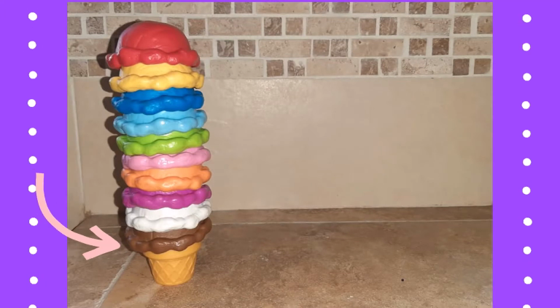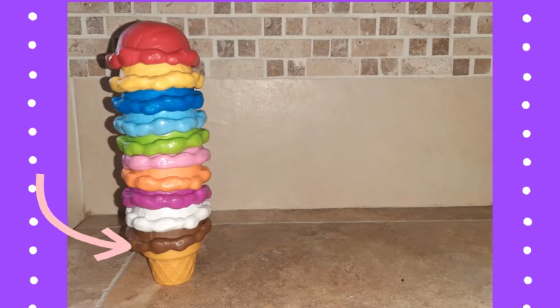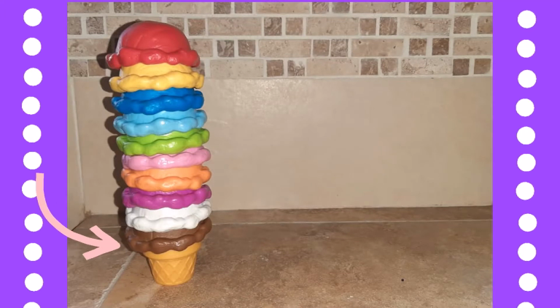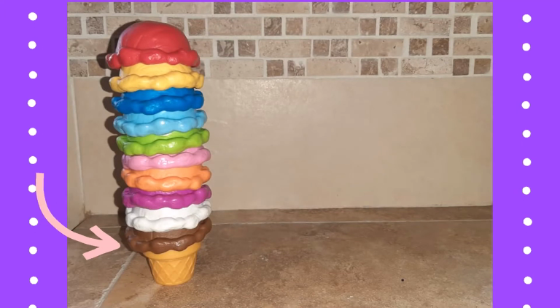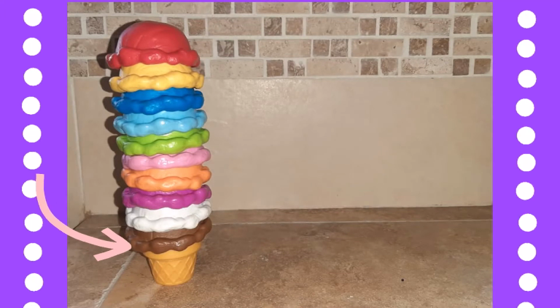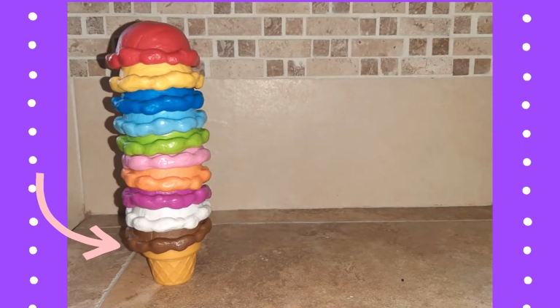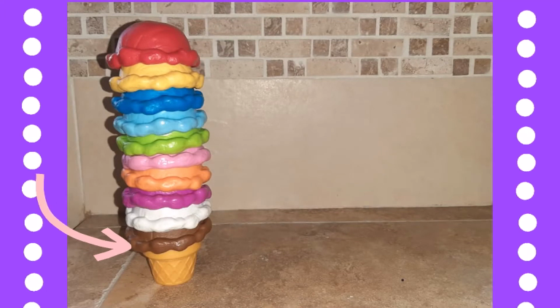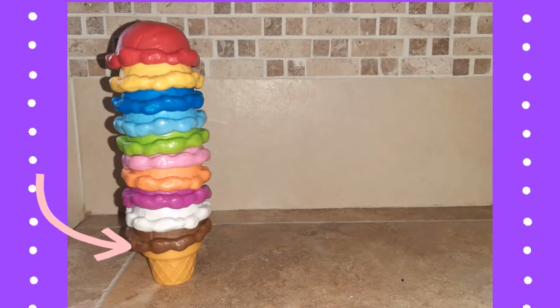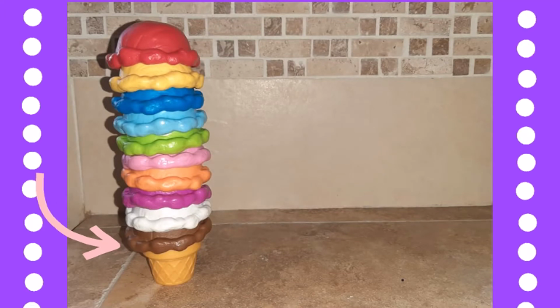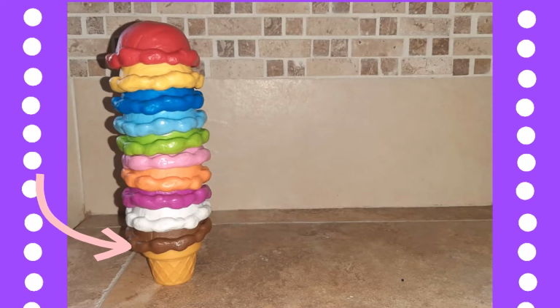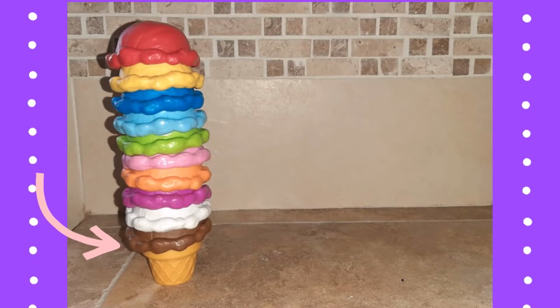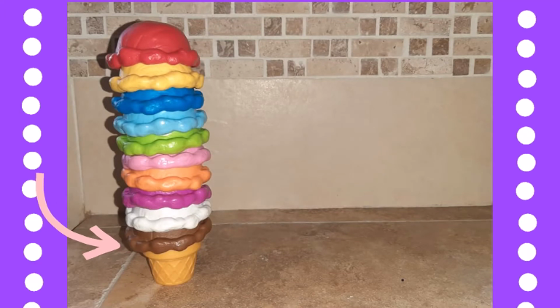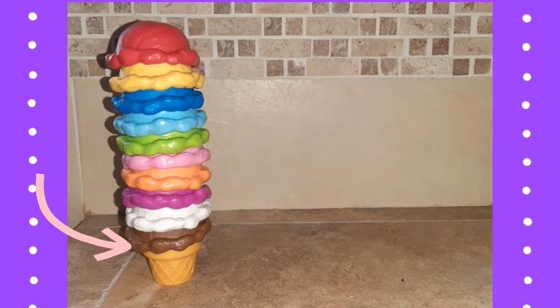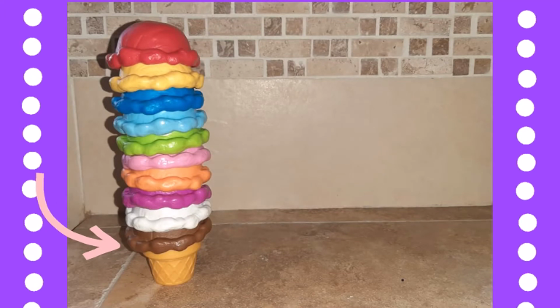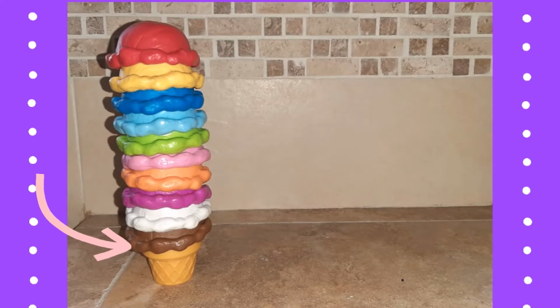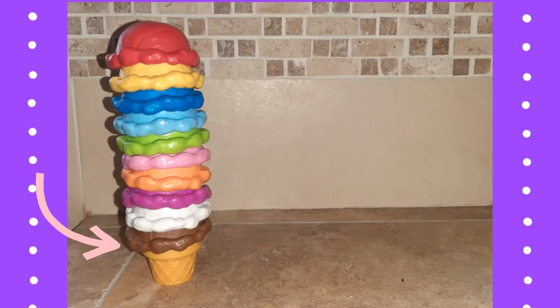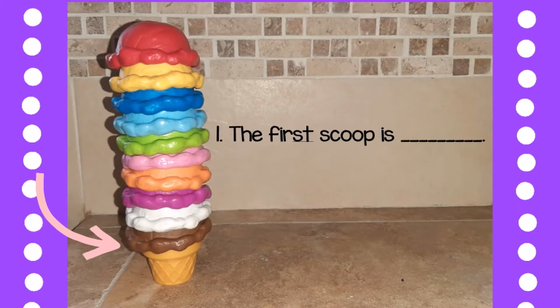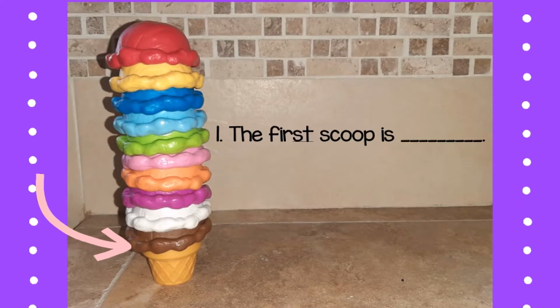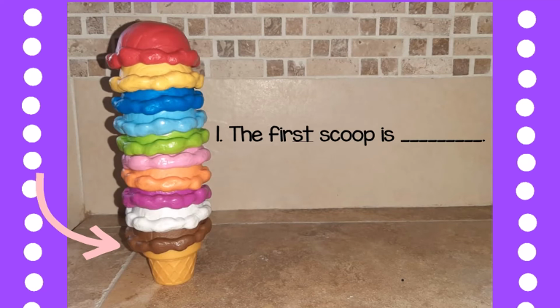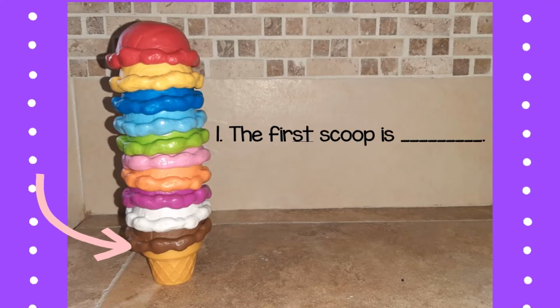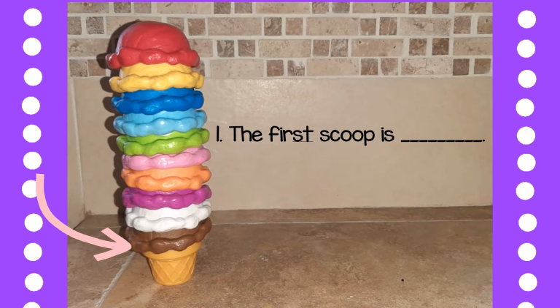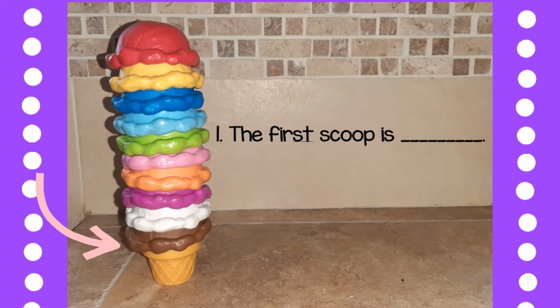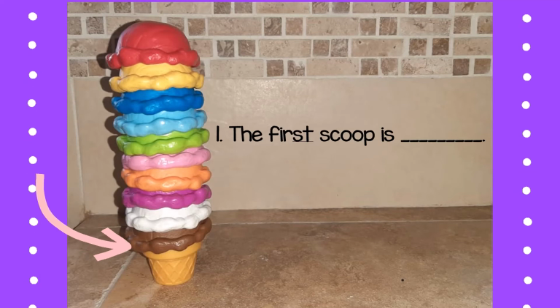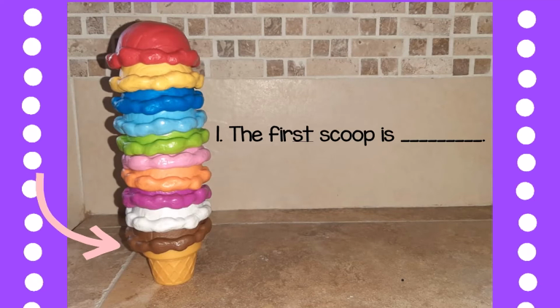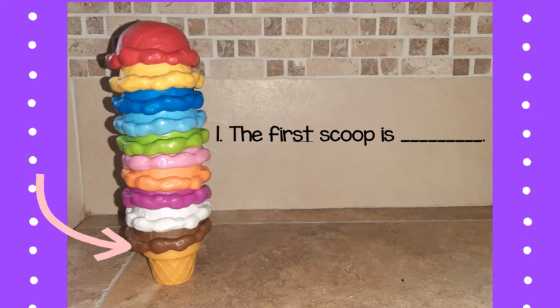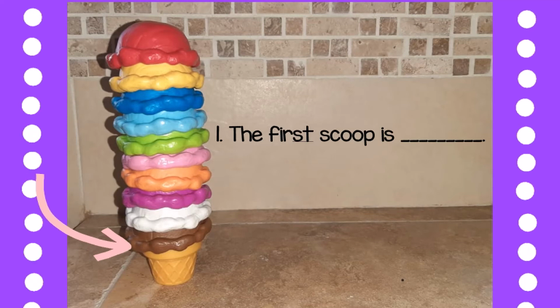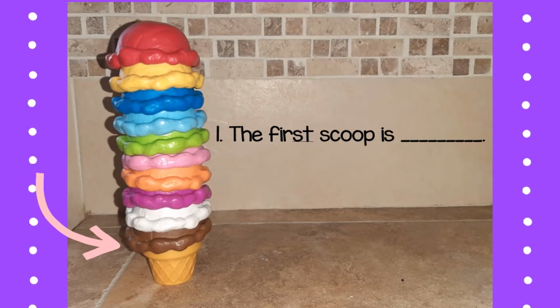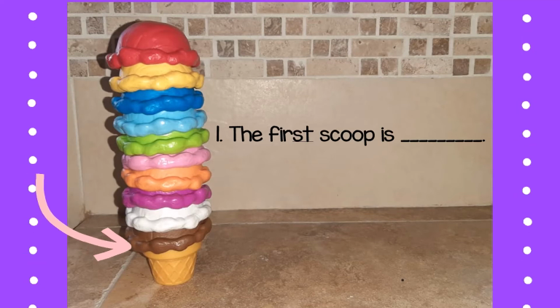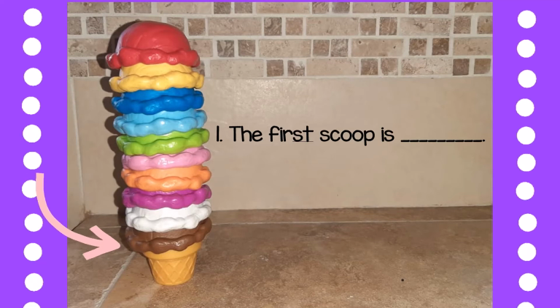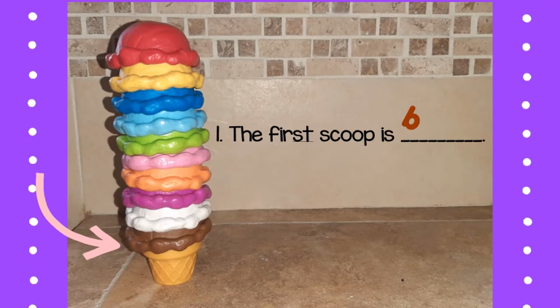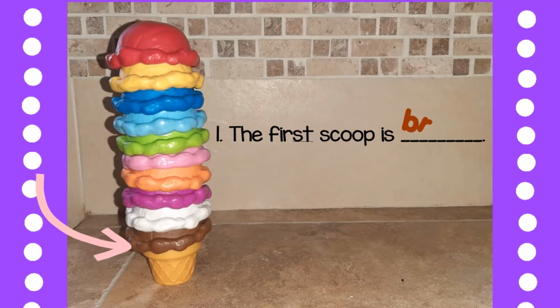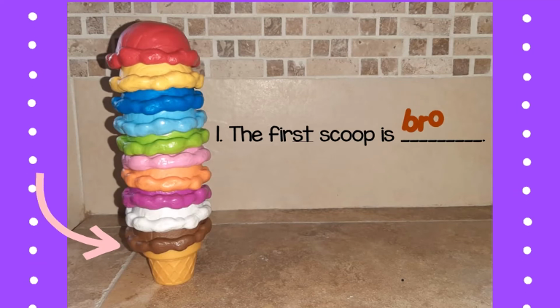What color is the first scoop? The first scoop is brown.